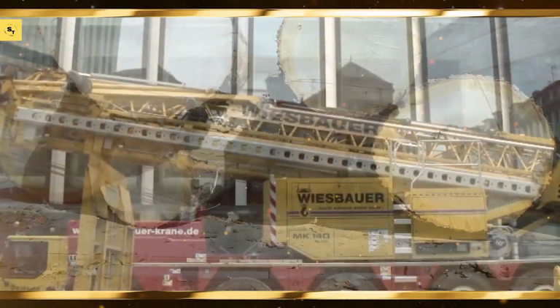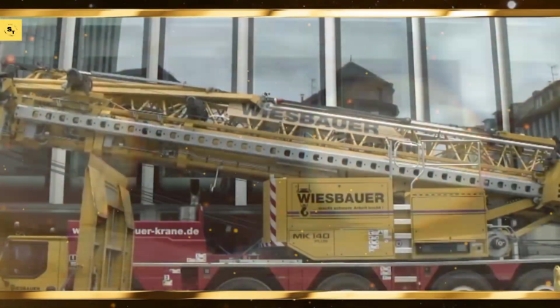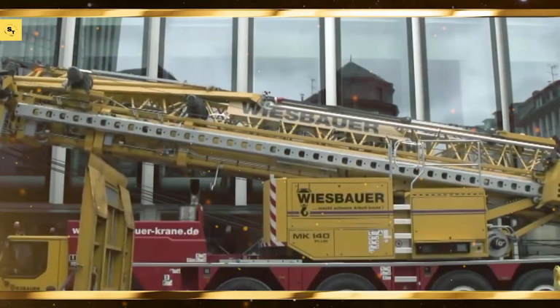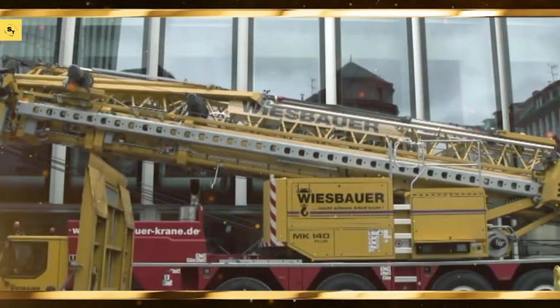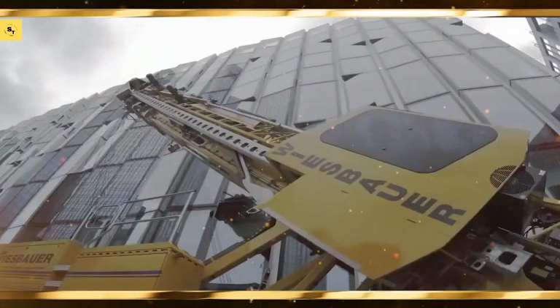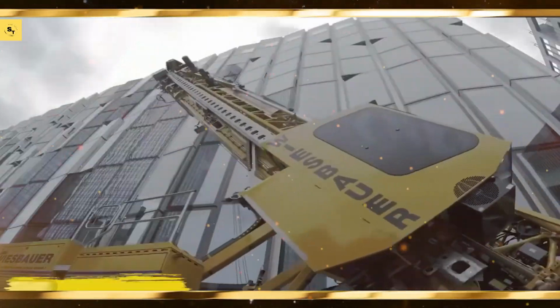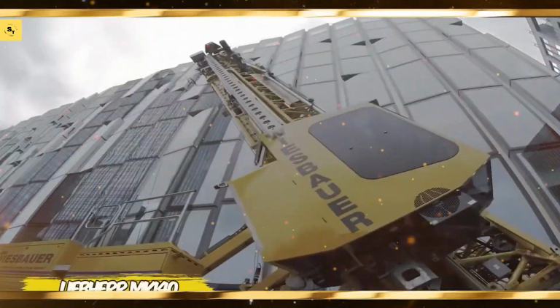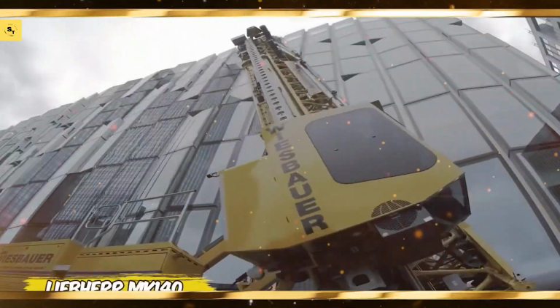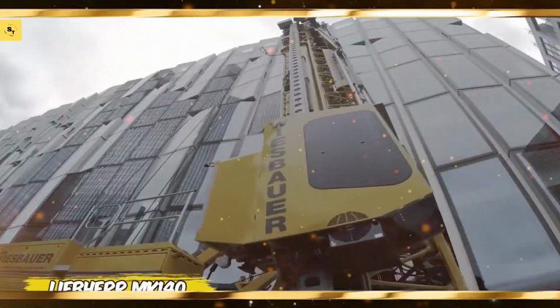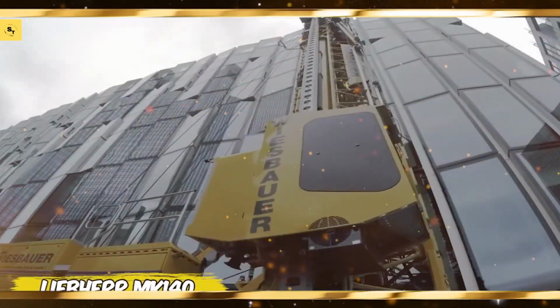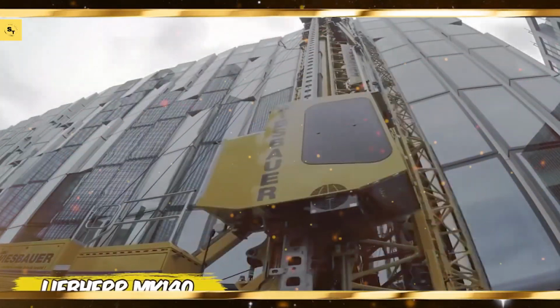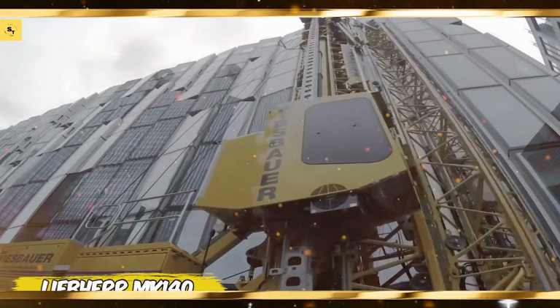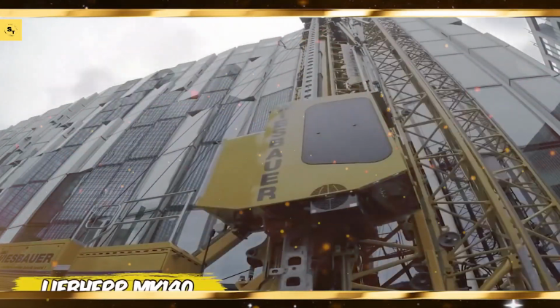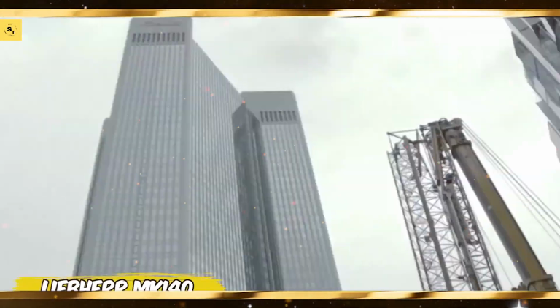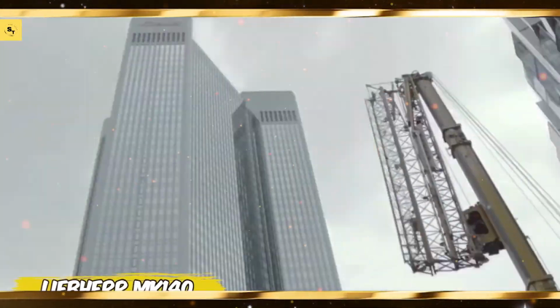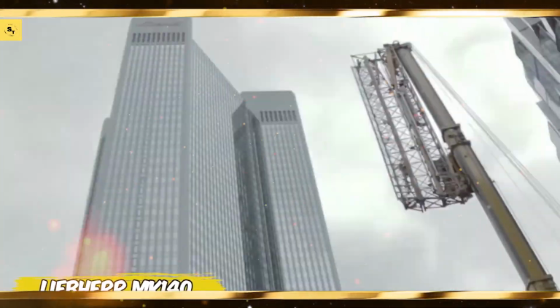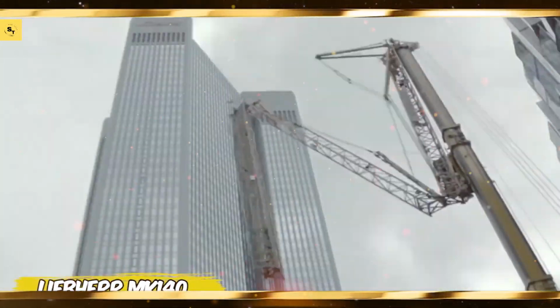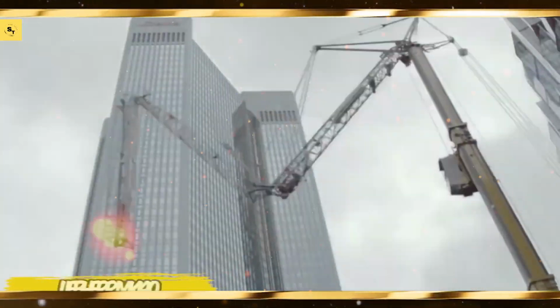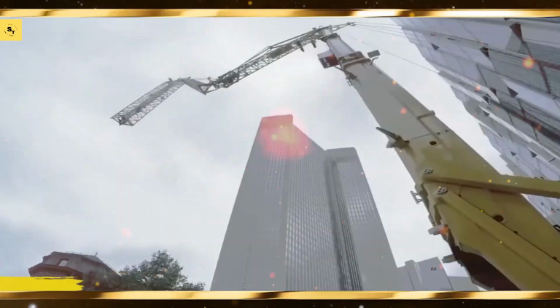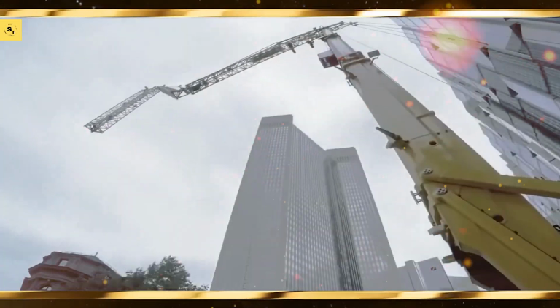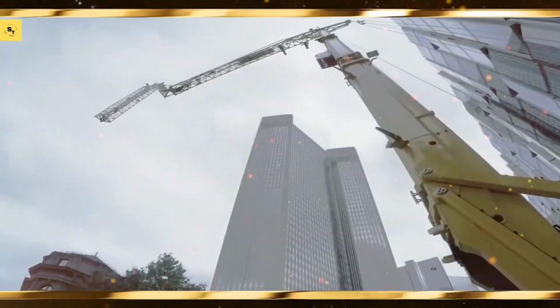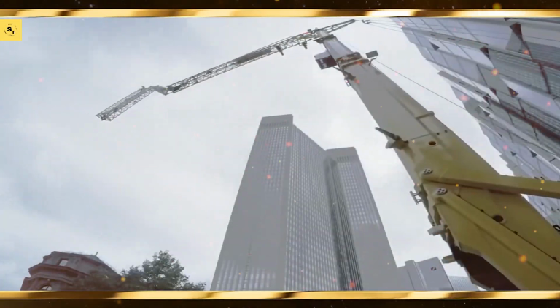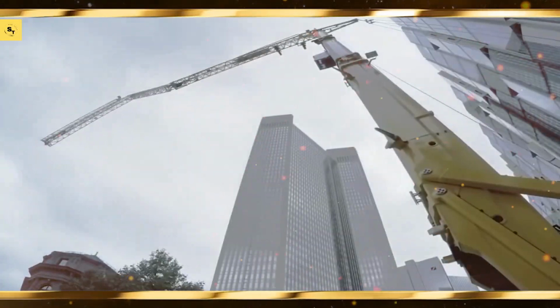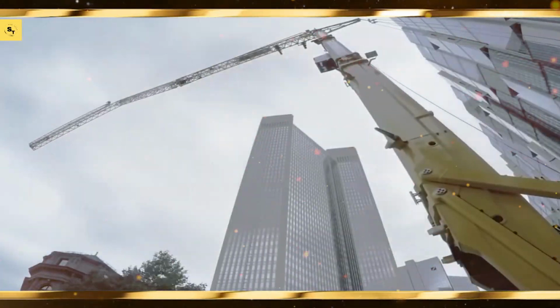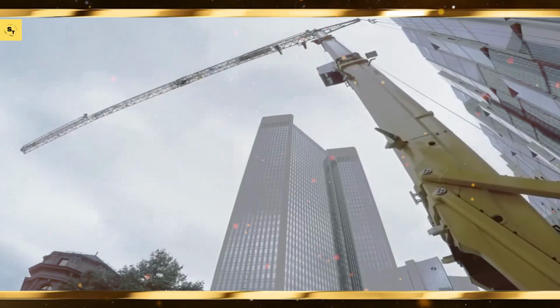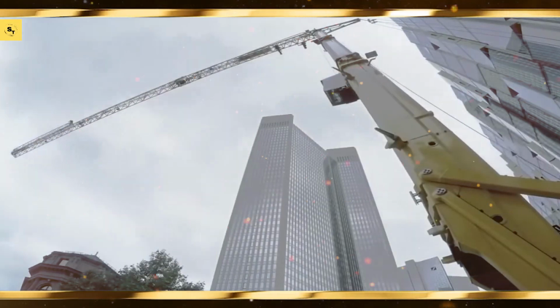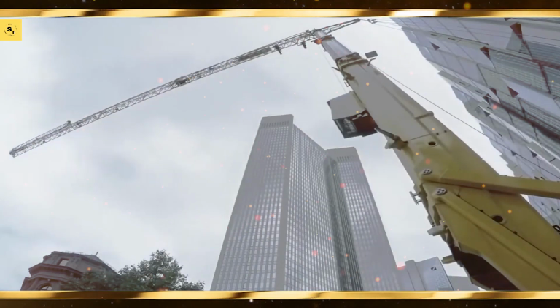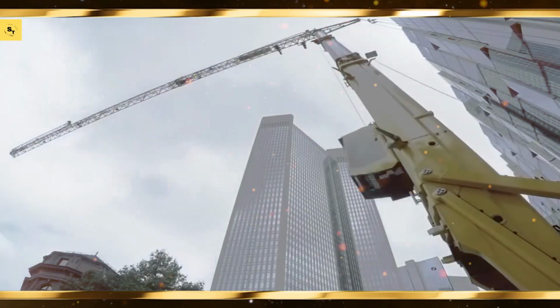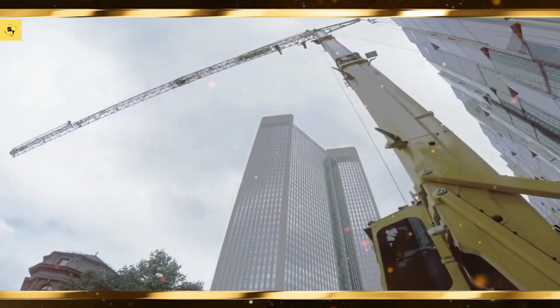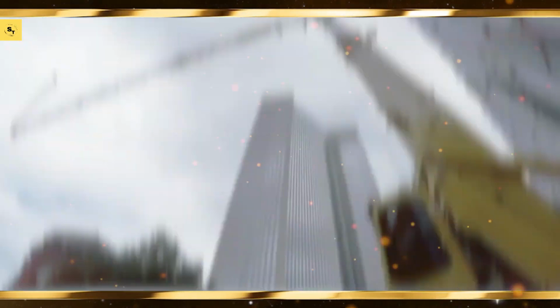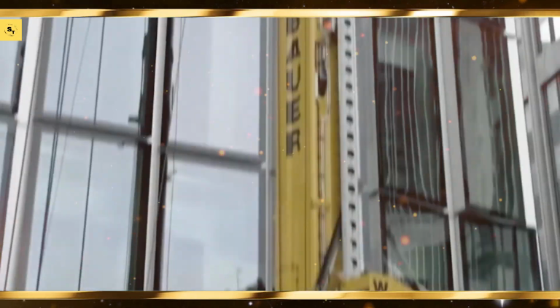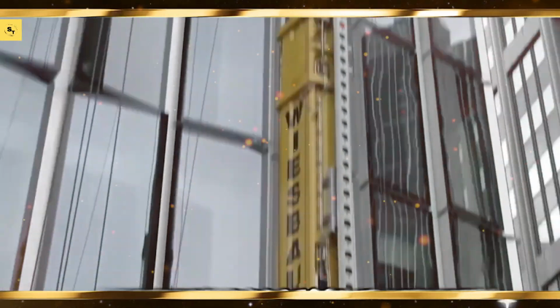Claas Xerion 5000, a powerhouse designed for the toughest agricultural tasks.